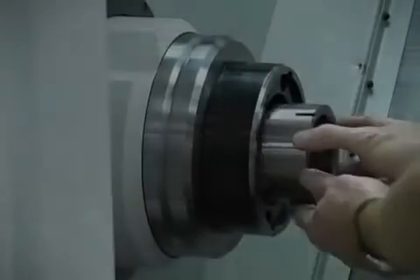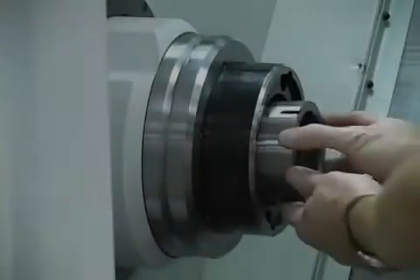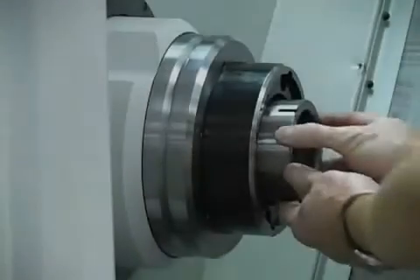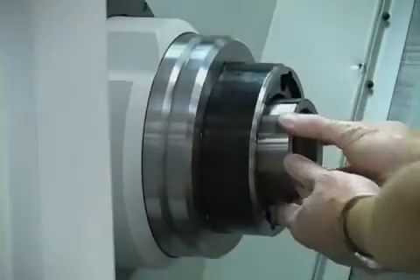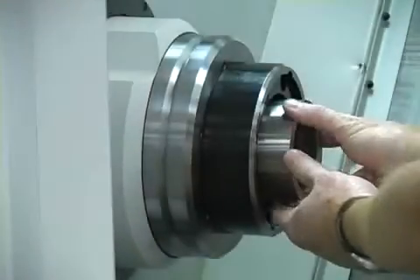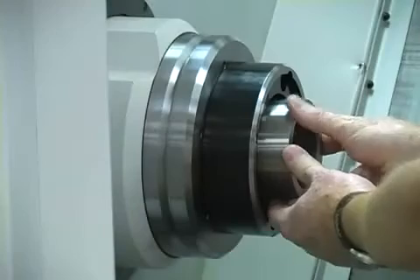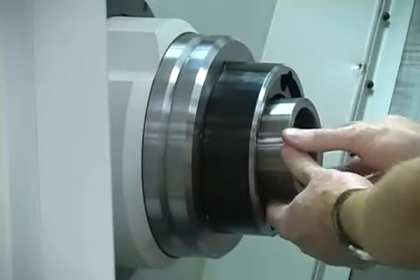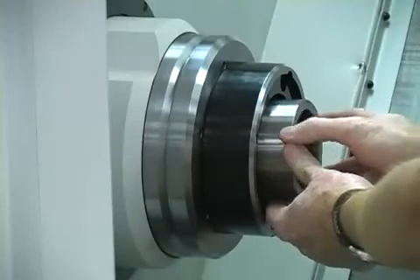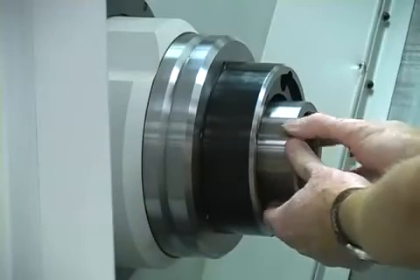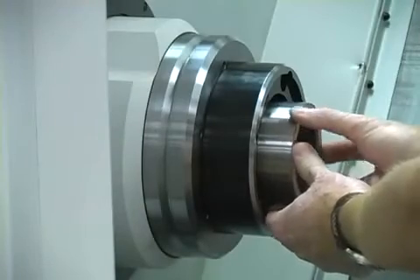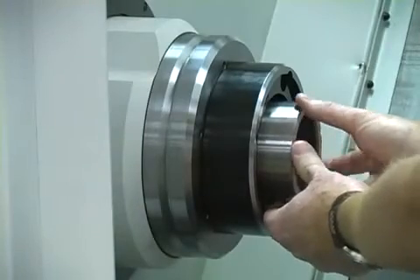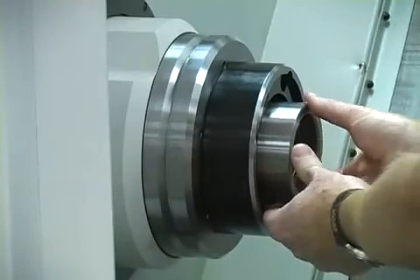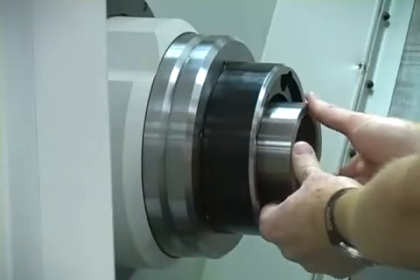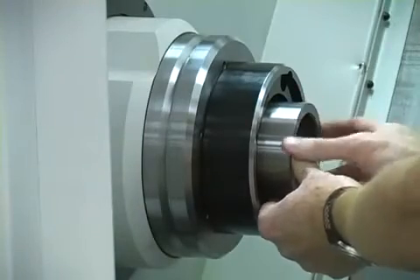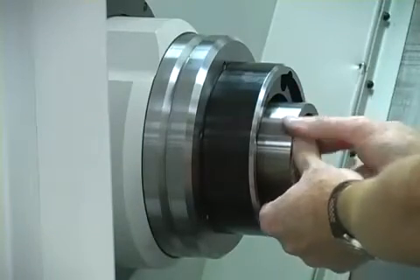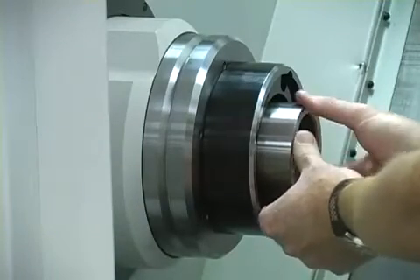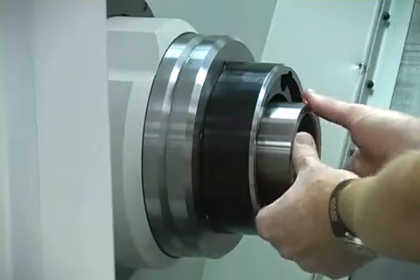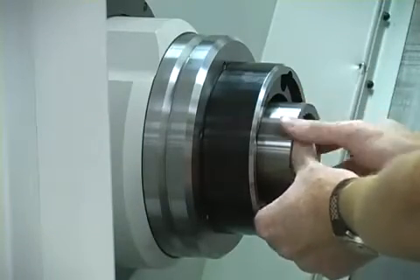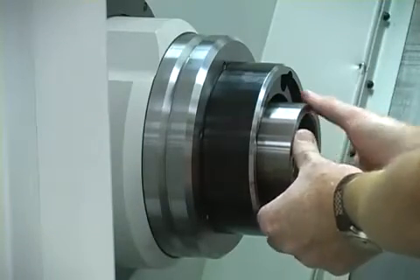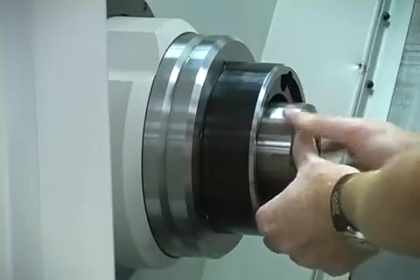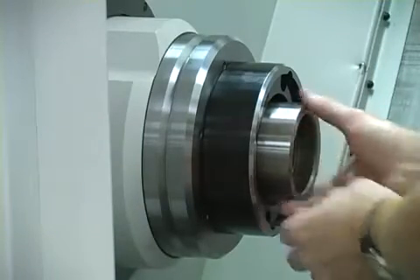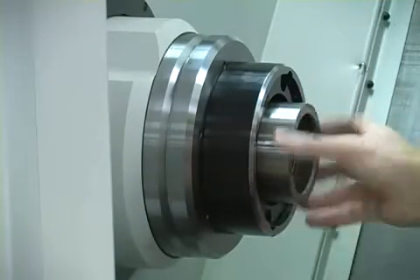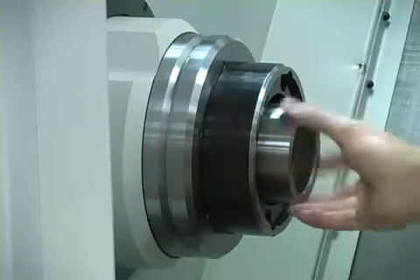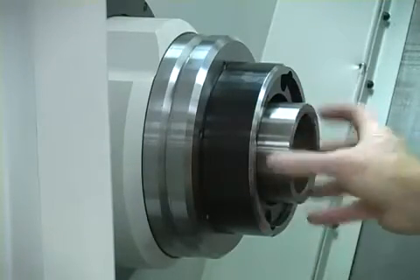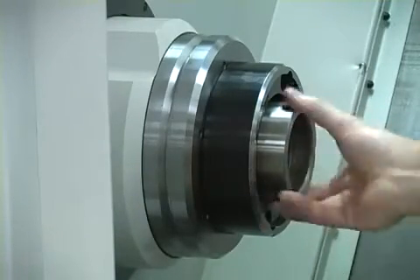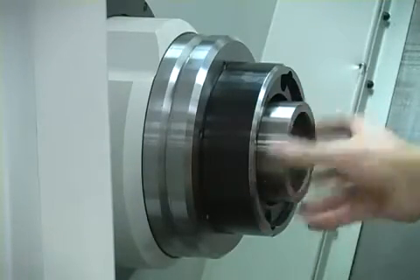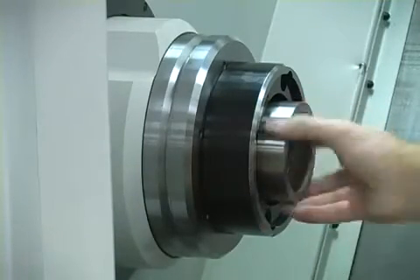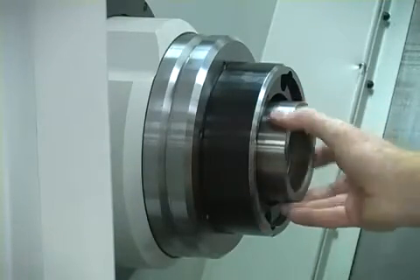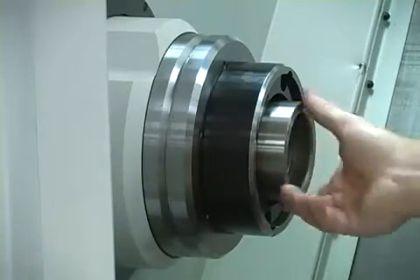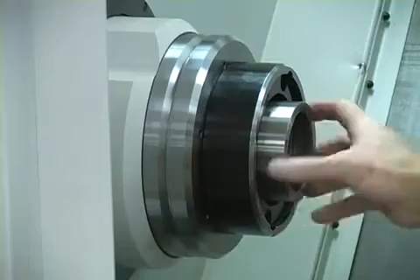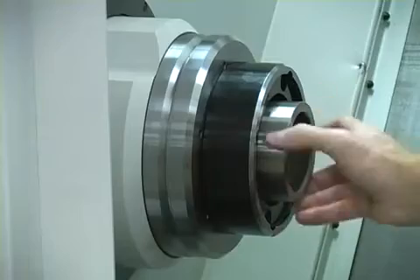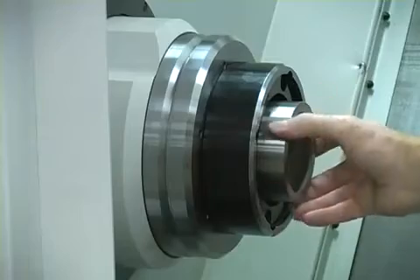At this time, you'll need to return to the draw bar access door of the machine and tighten the locking bolts in place.